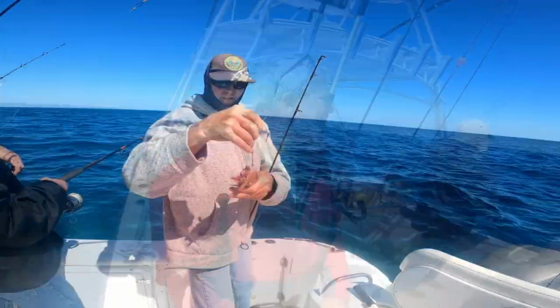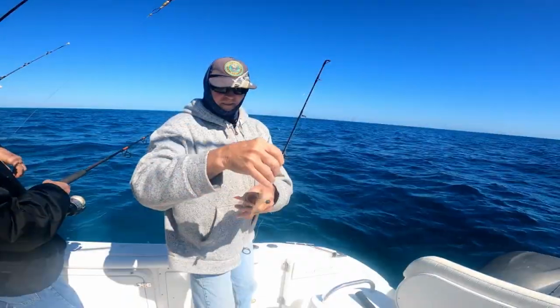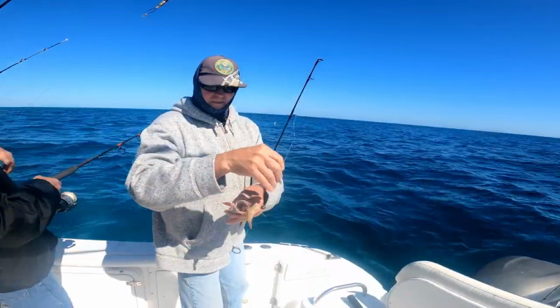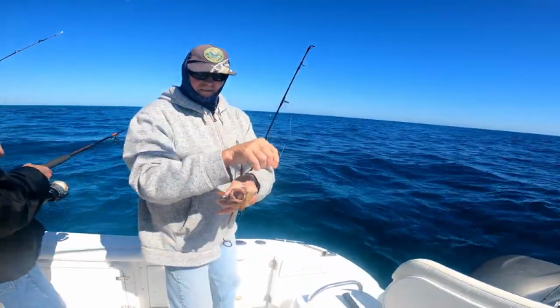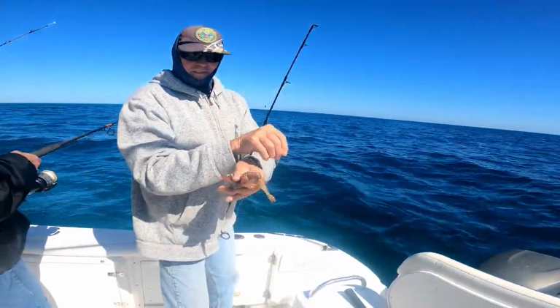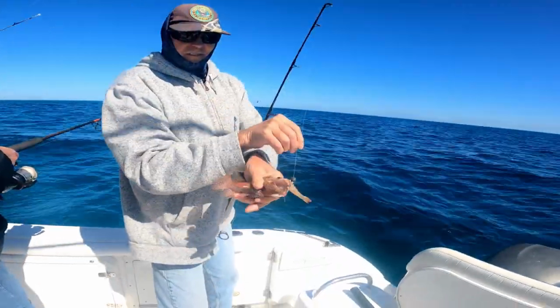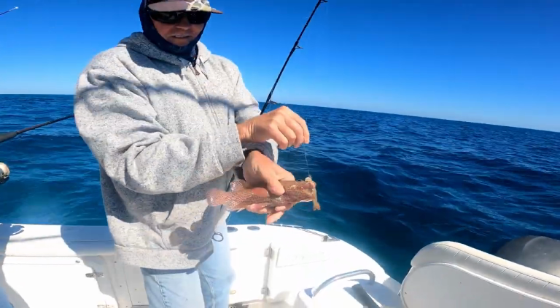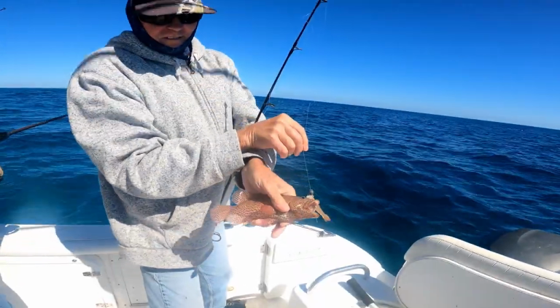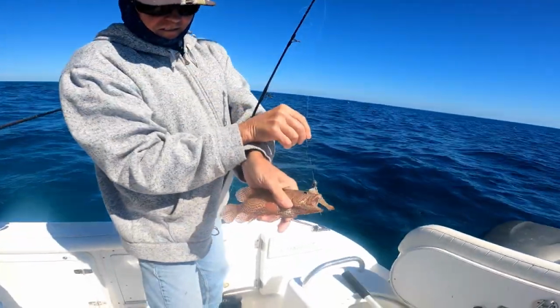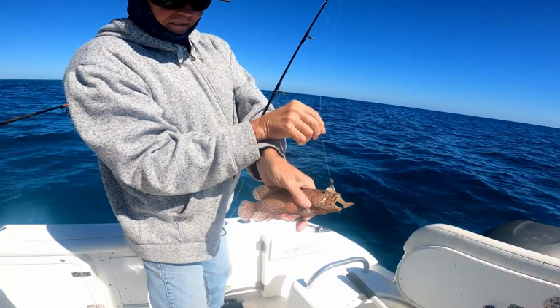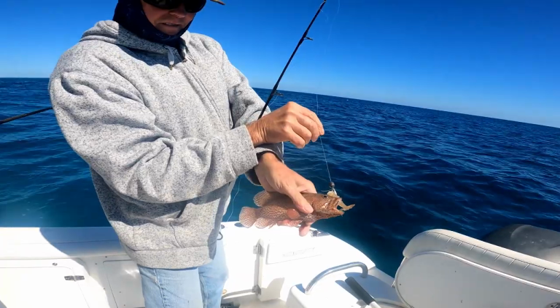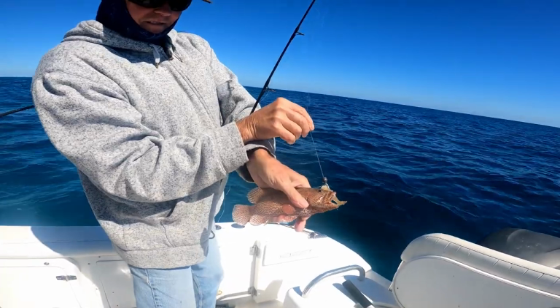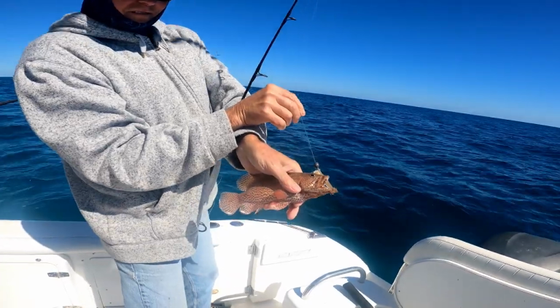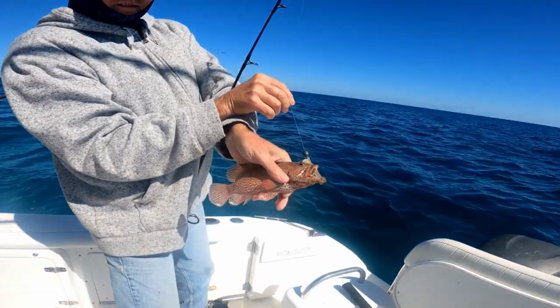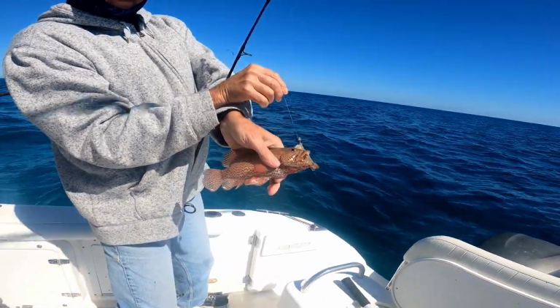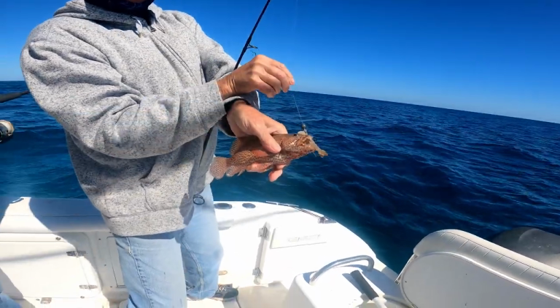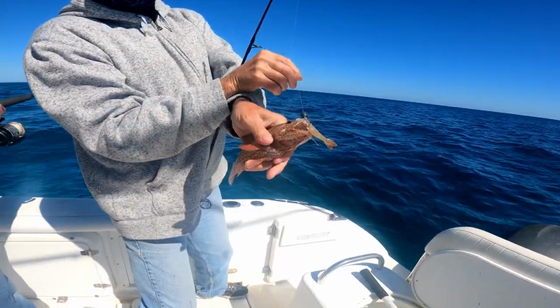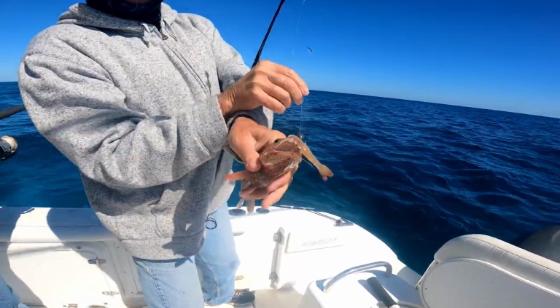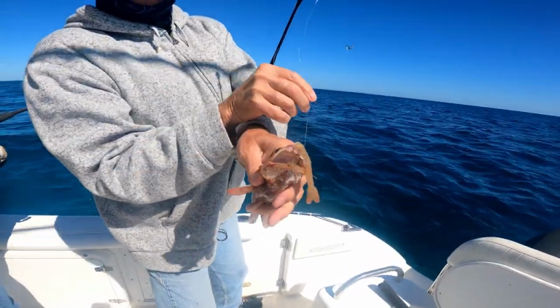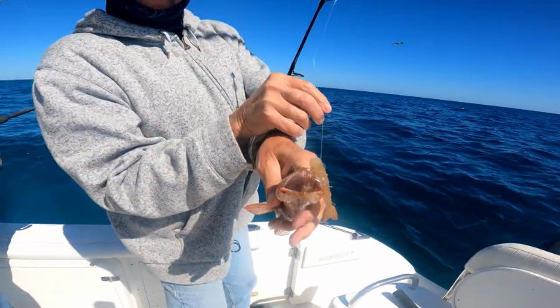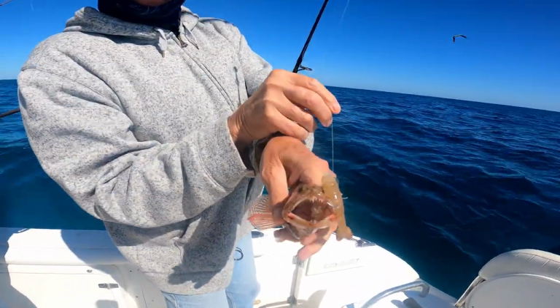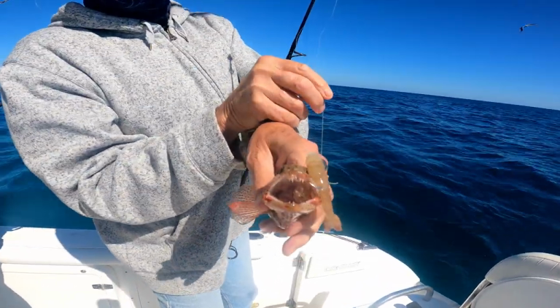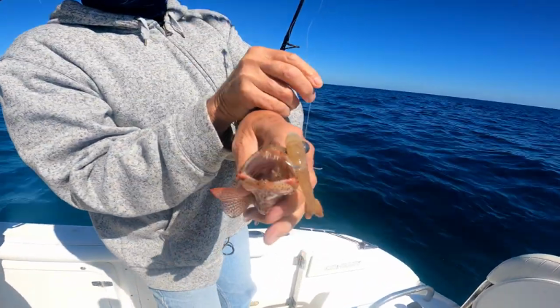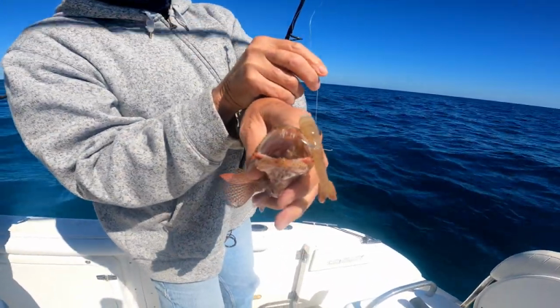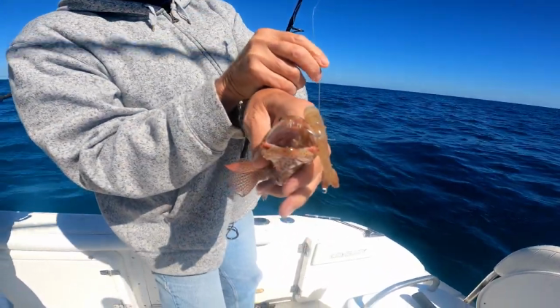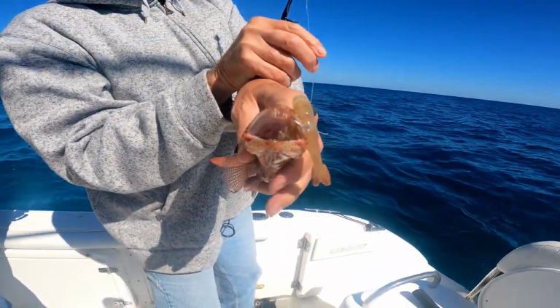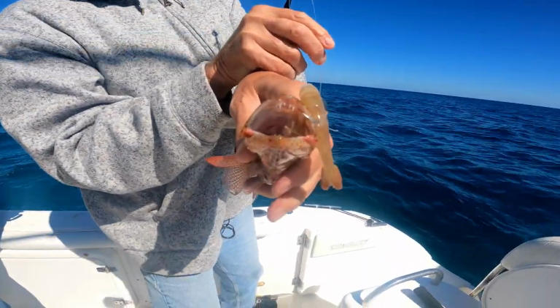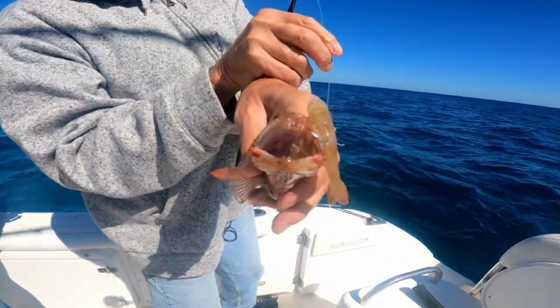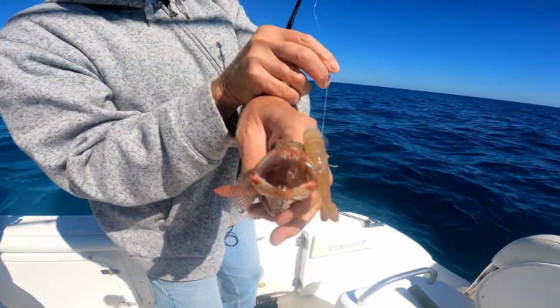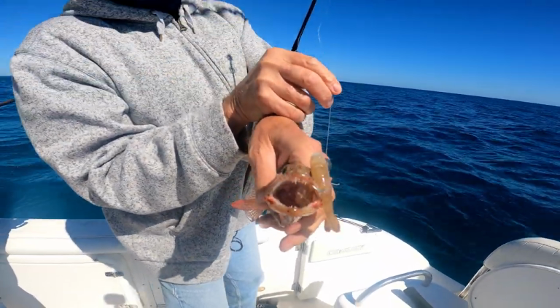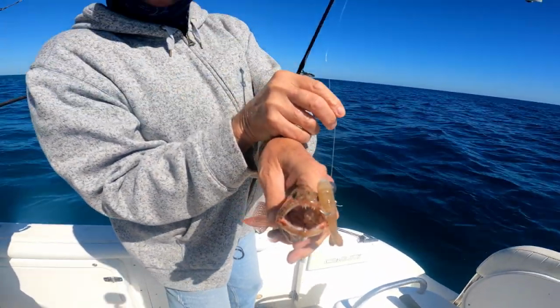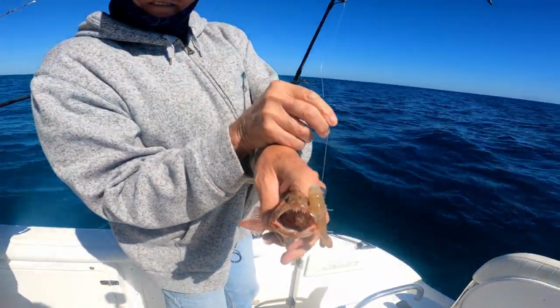Rick's got a red hind. Beautiful little fish. Look at the teeth inside that mouth.